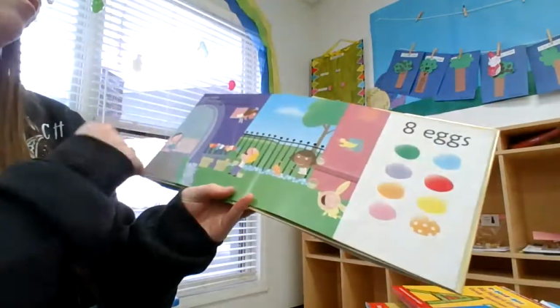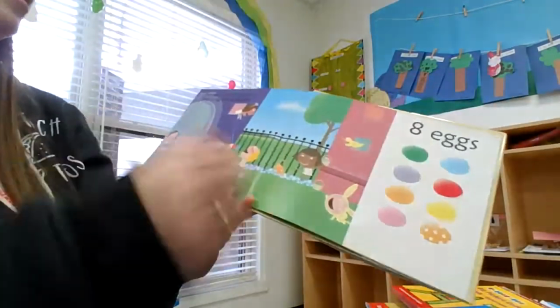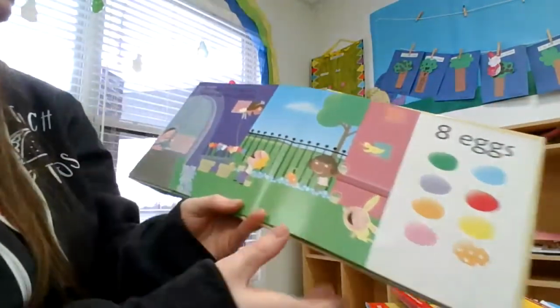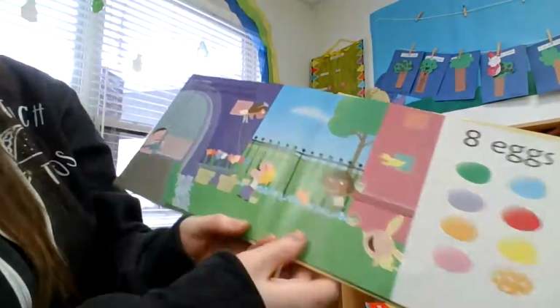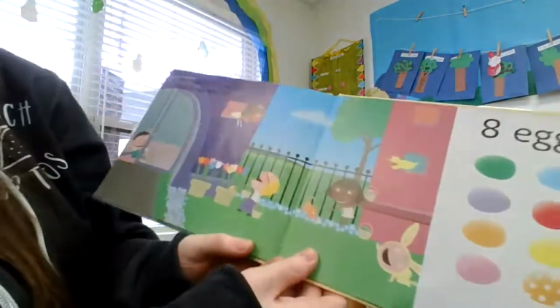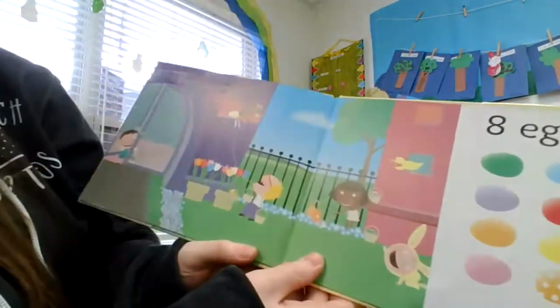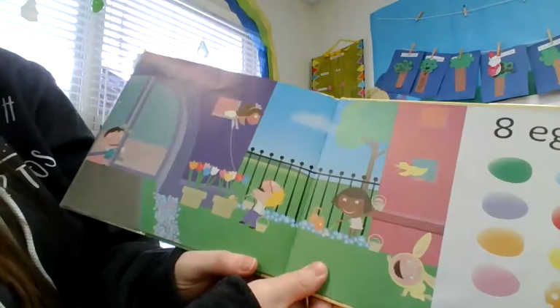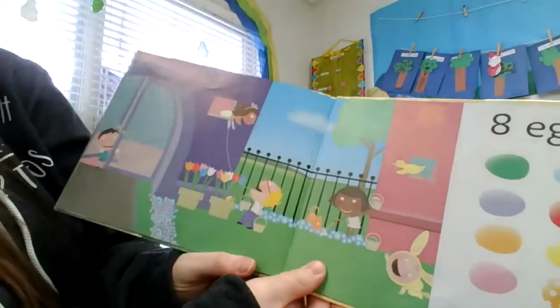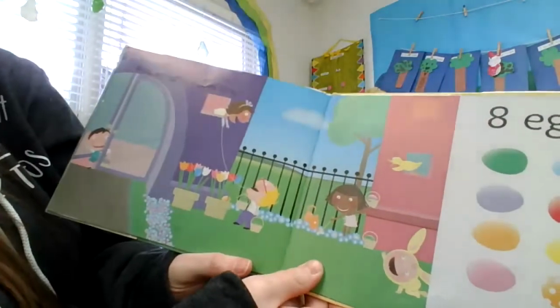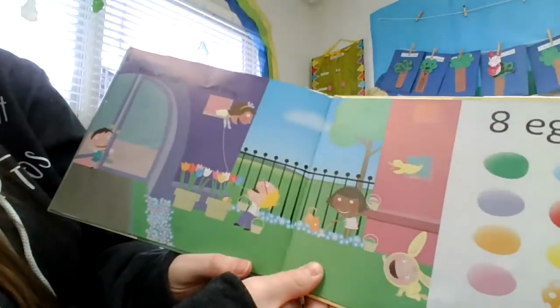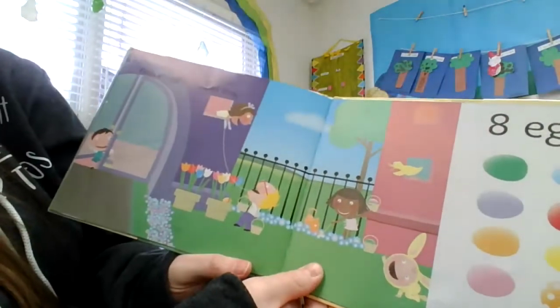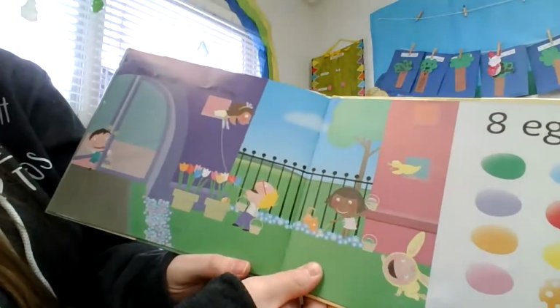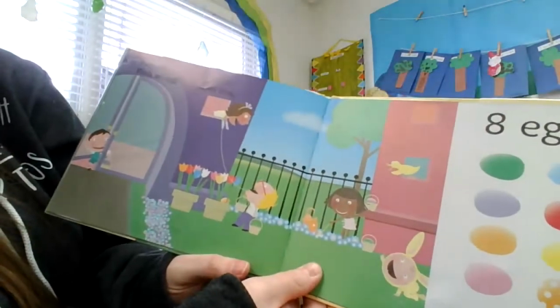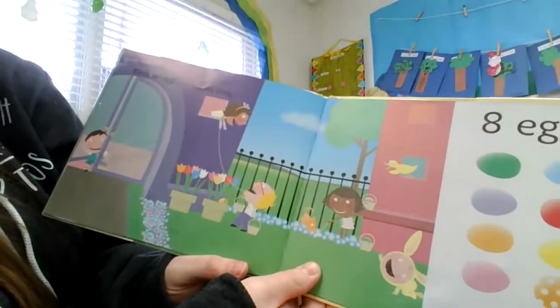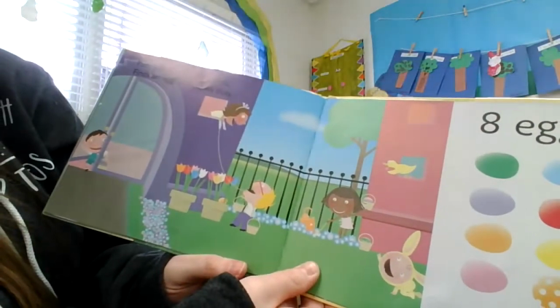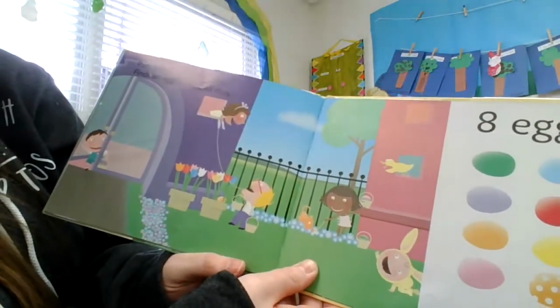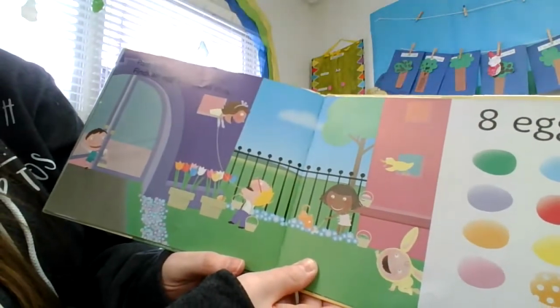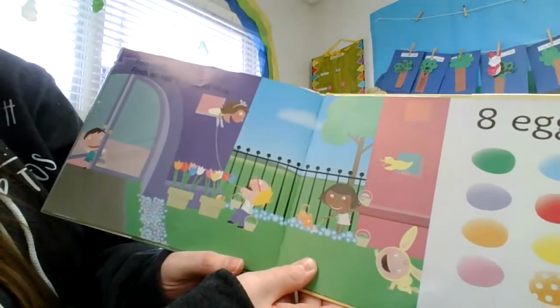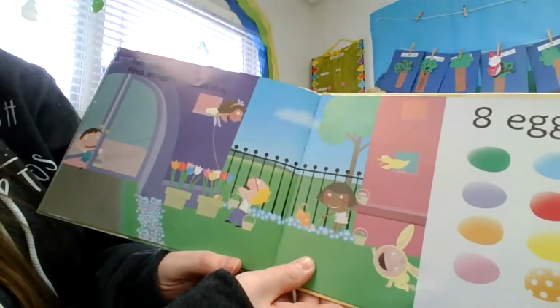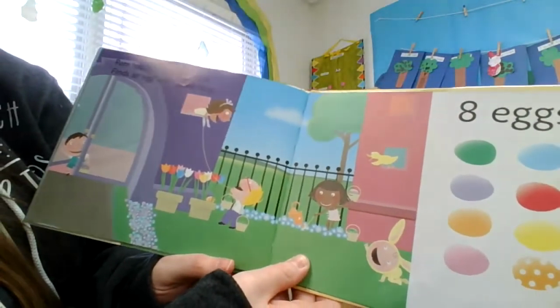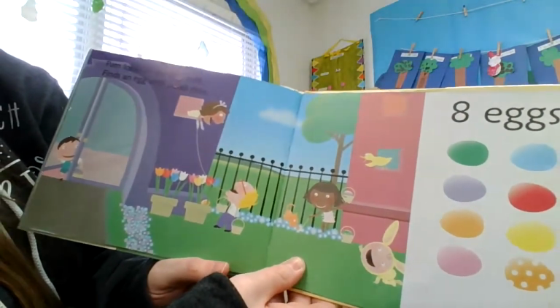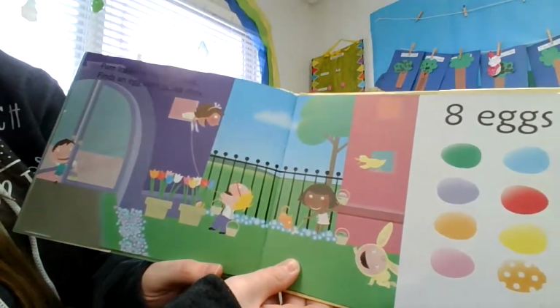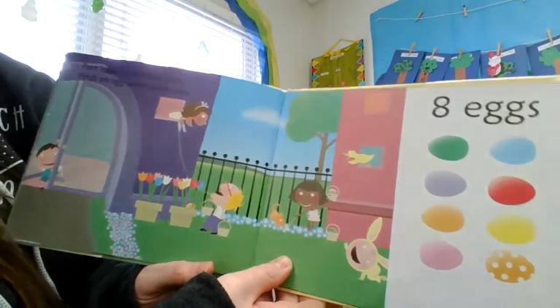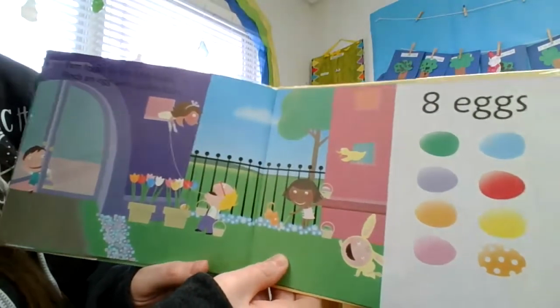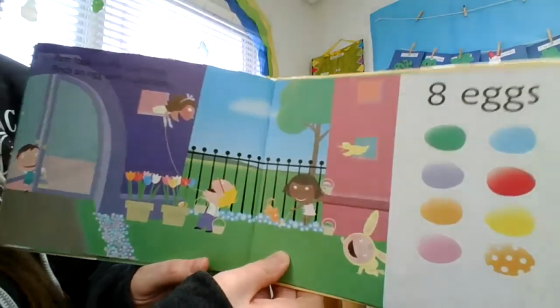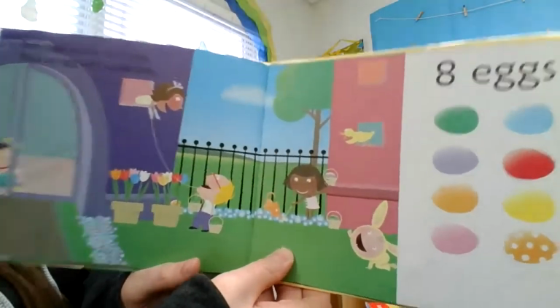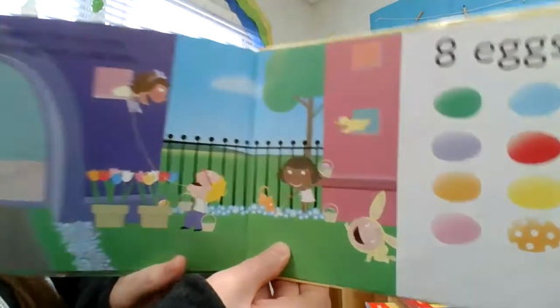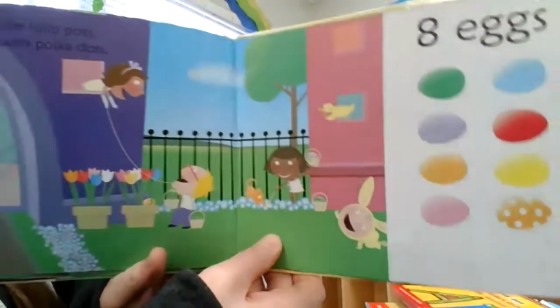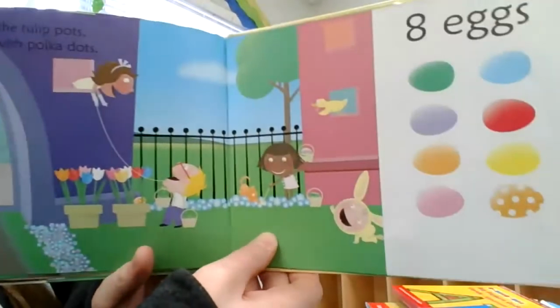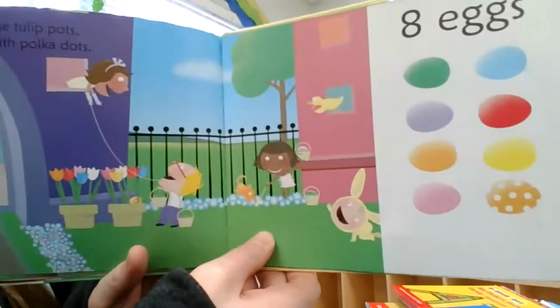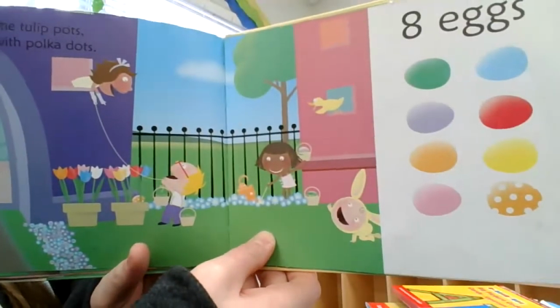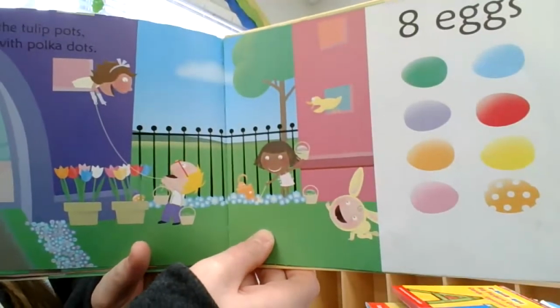Pam looks in the tulip pot. Finds an egg with polka dots. Eight eggs.